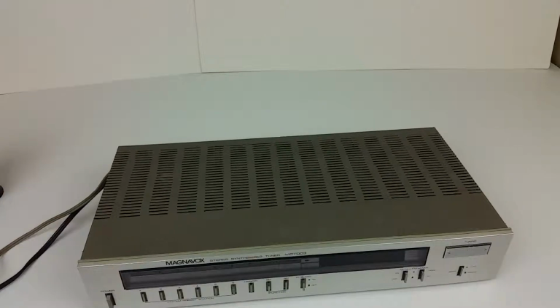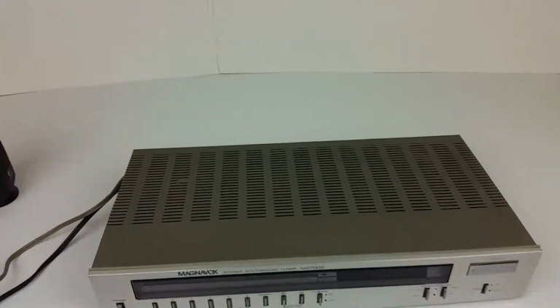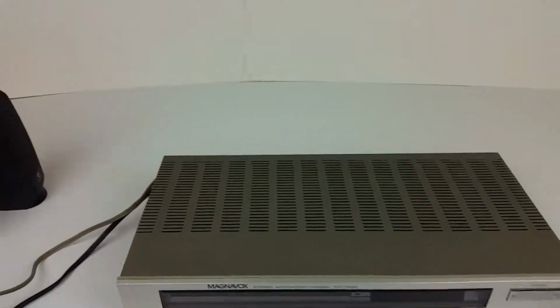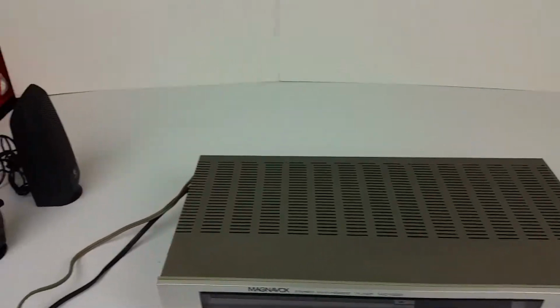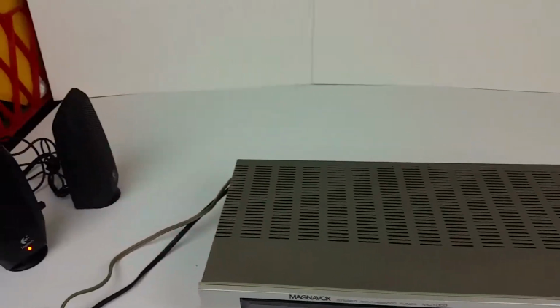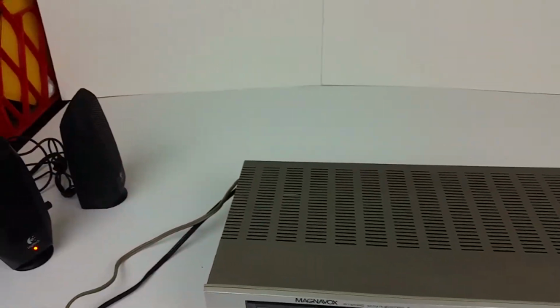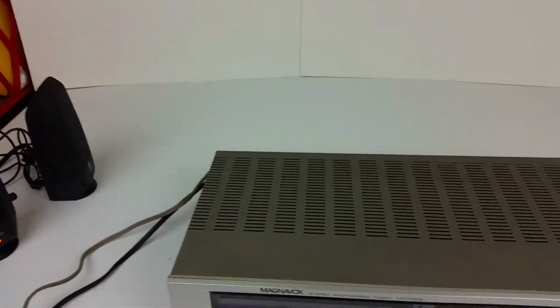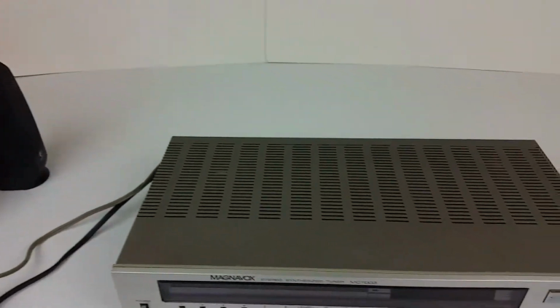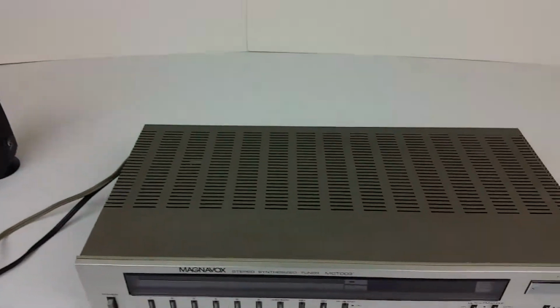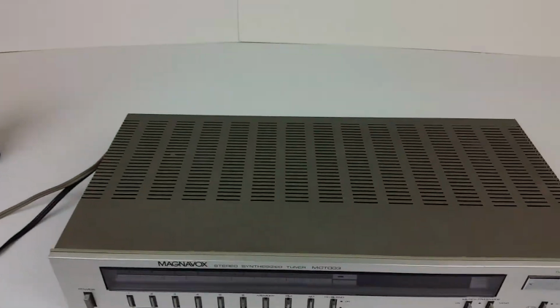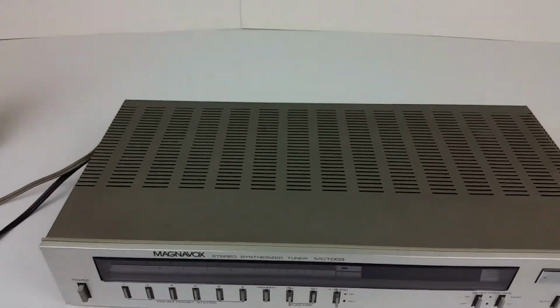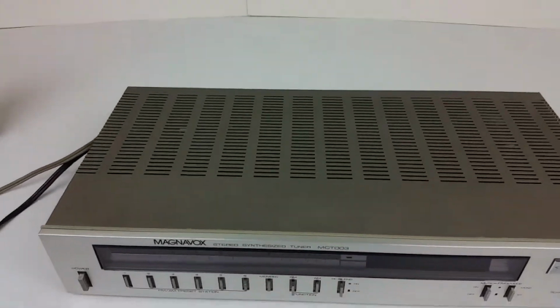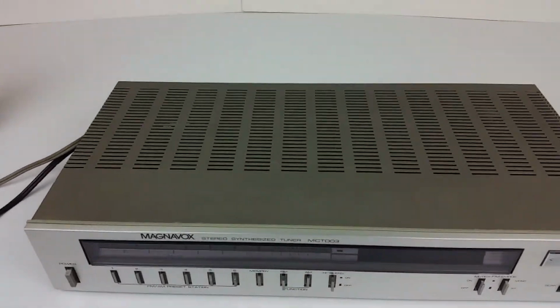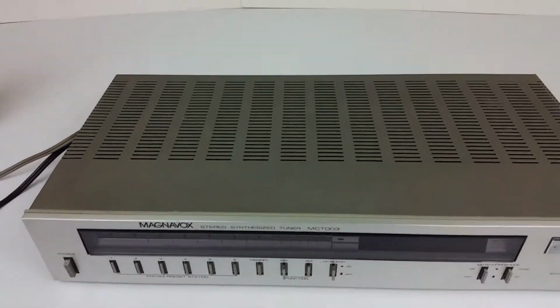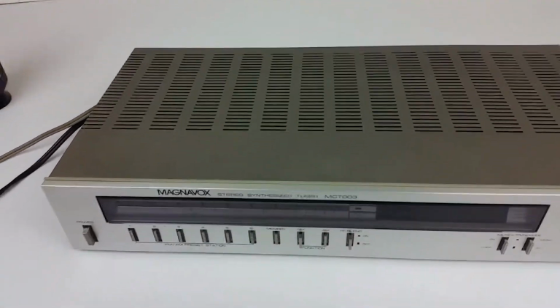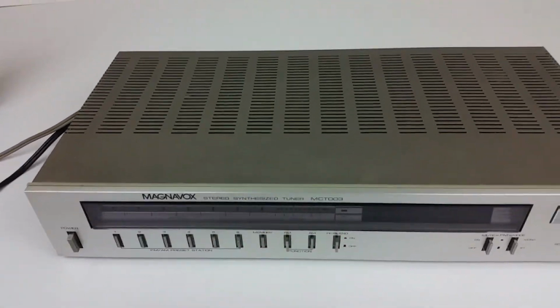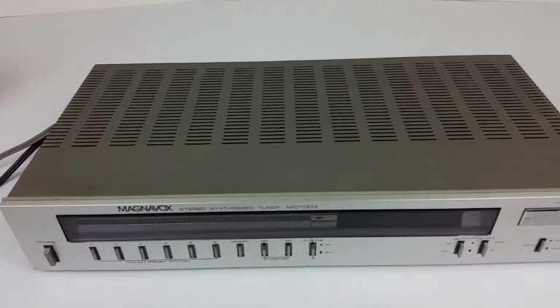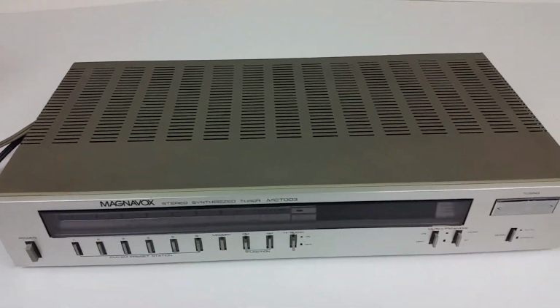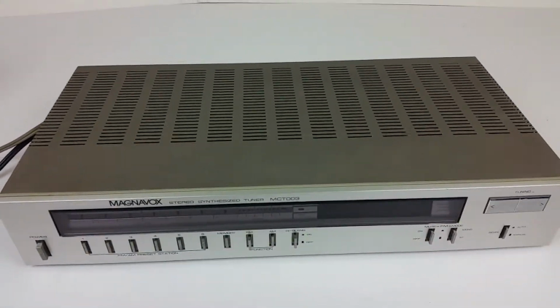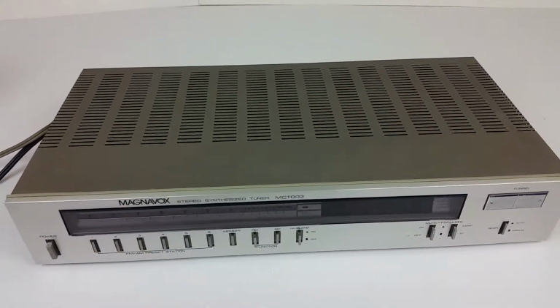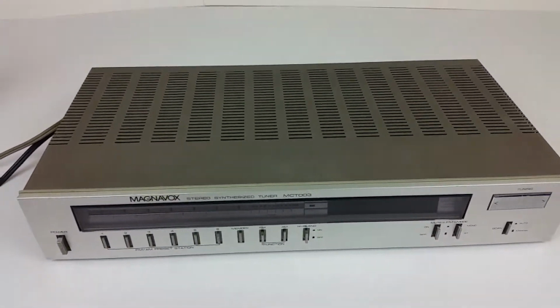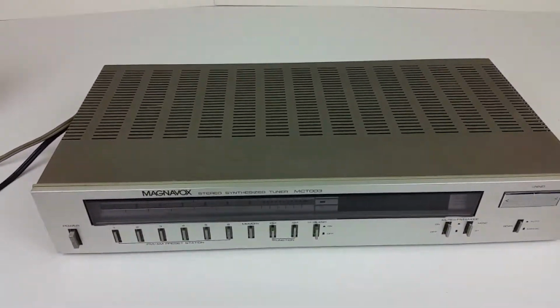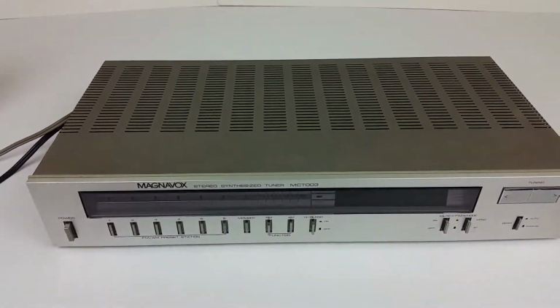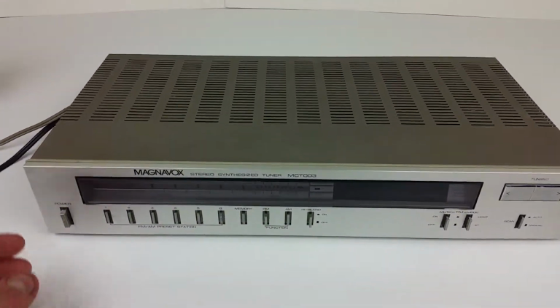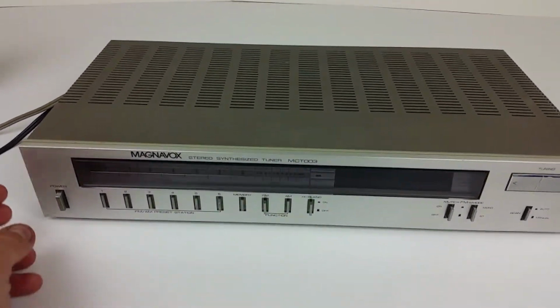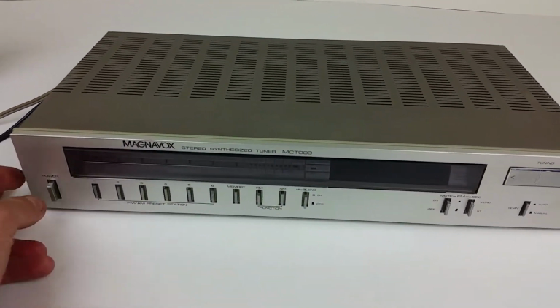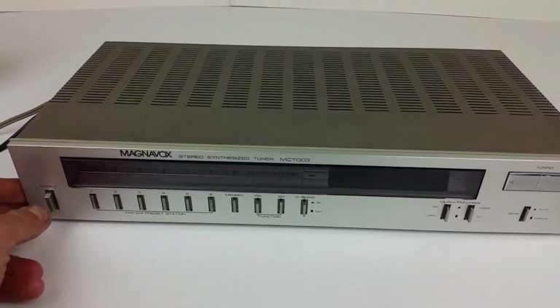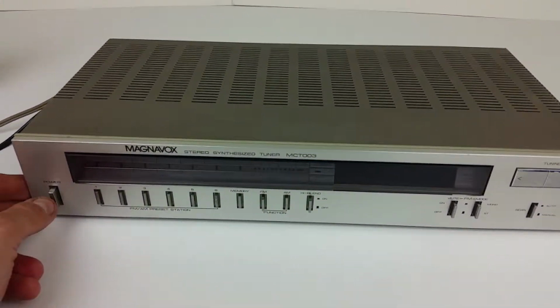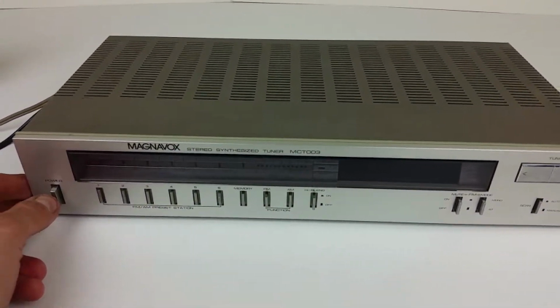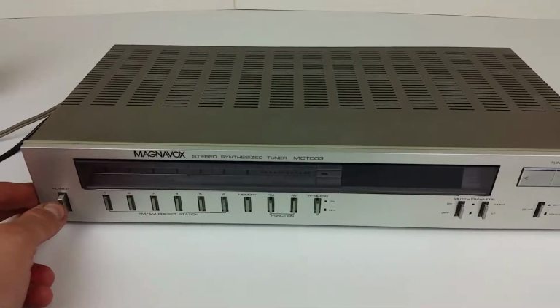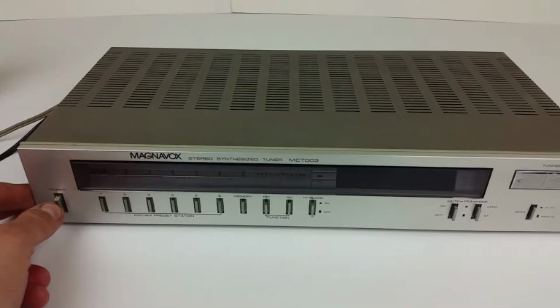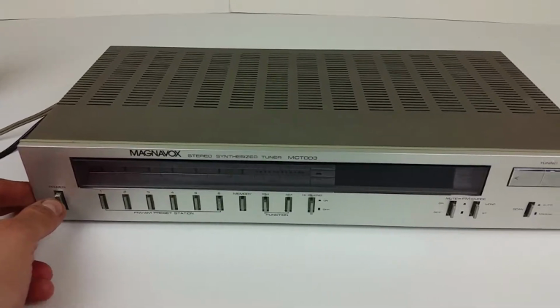I have it hooked up to a little set of speakers right here. Let's go ahead and turn it on.